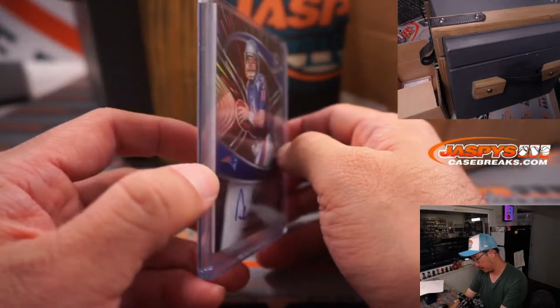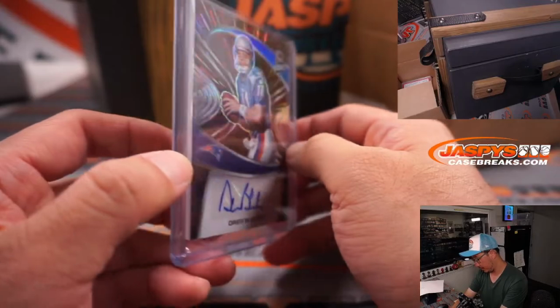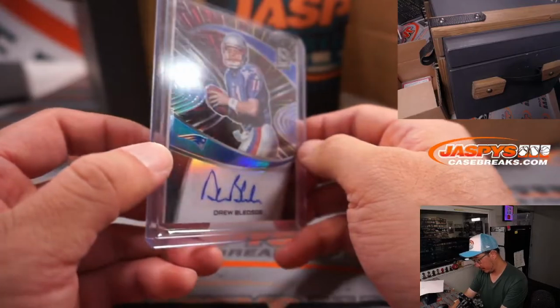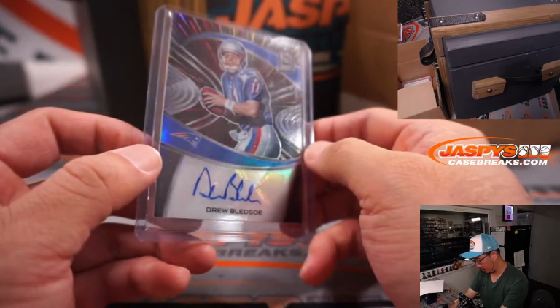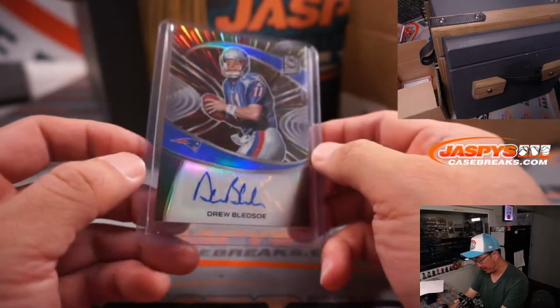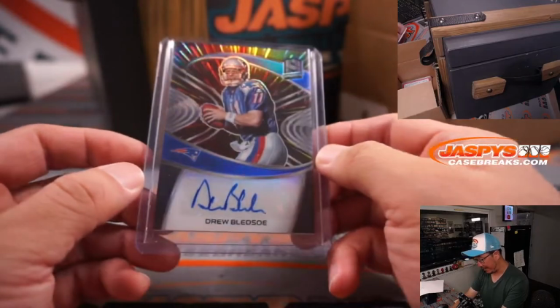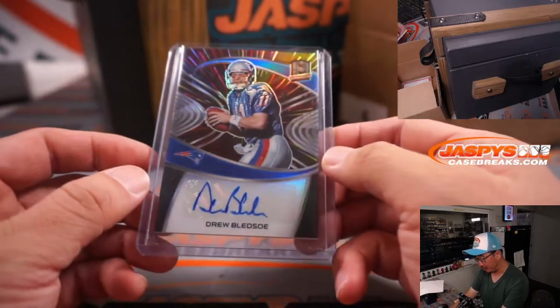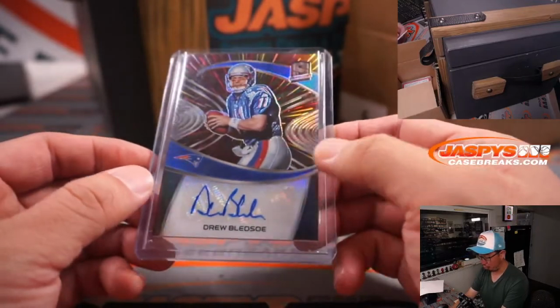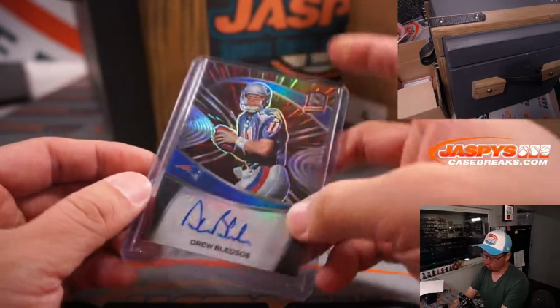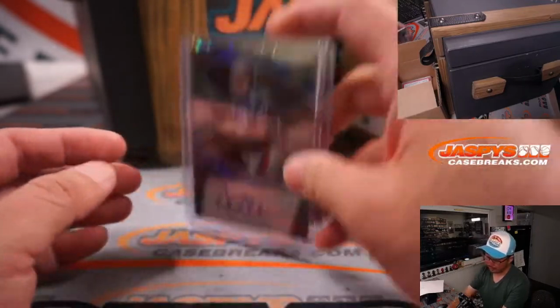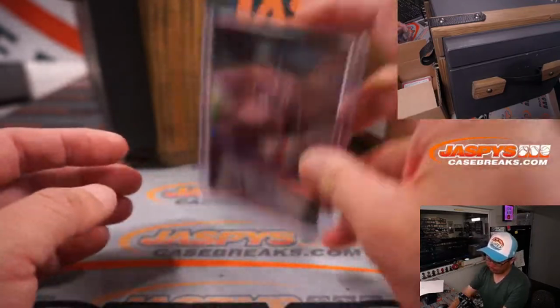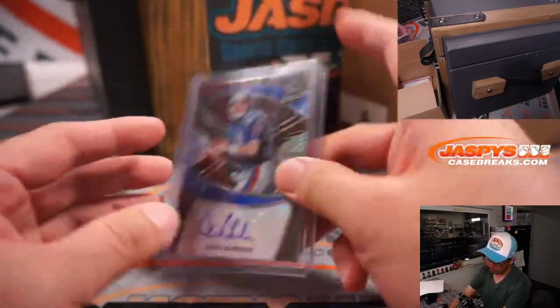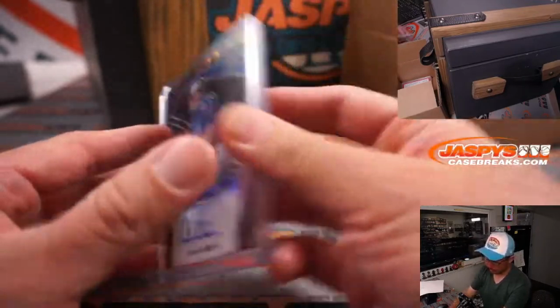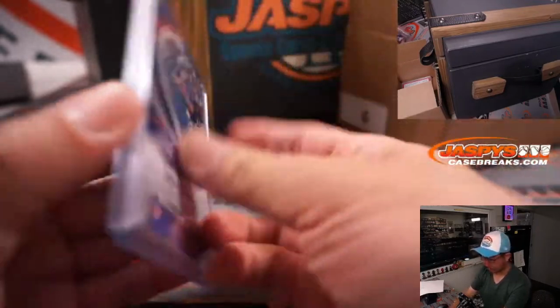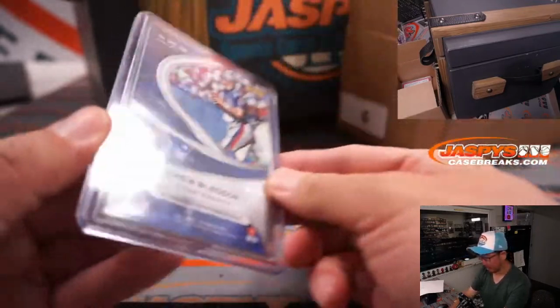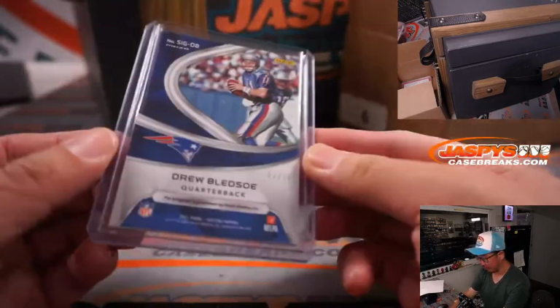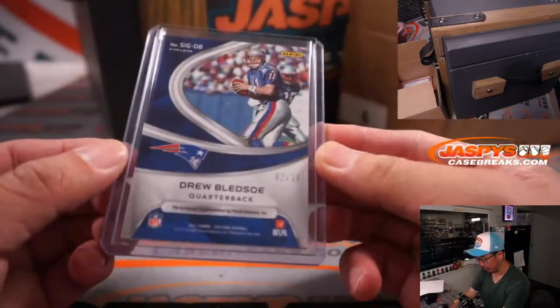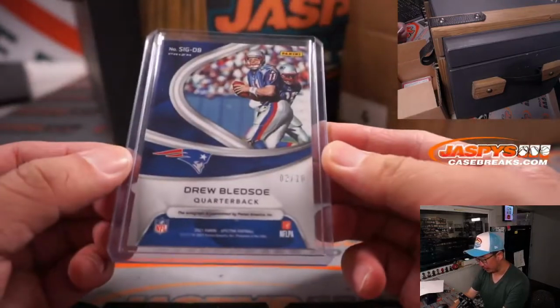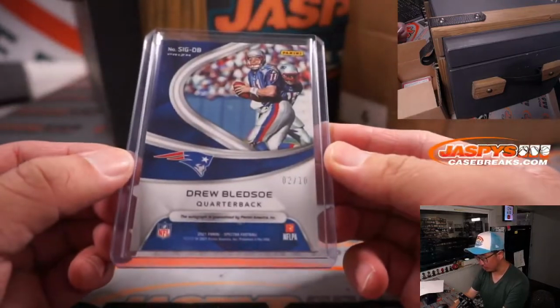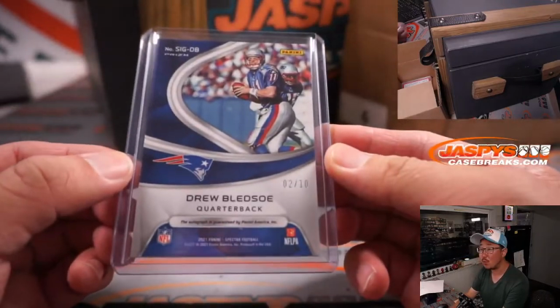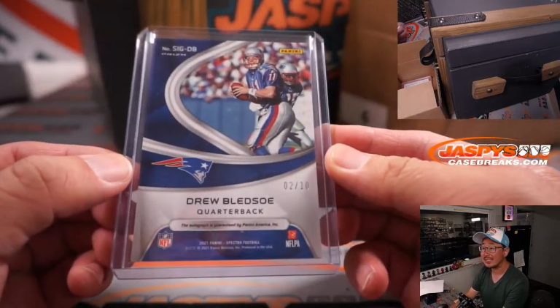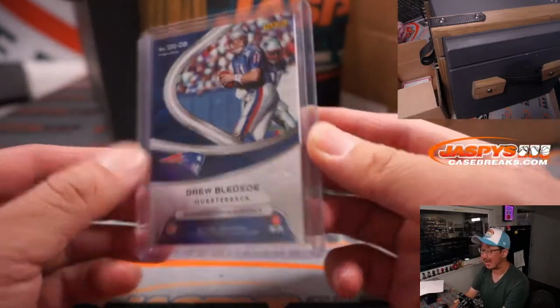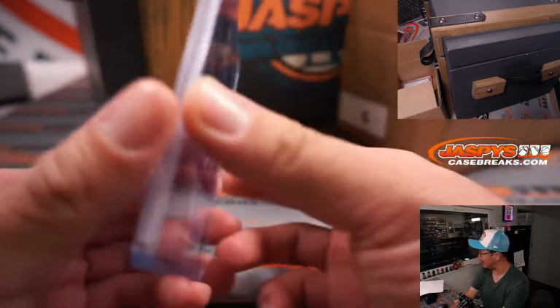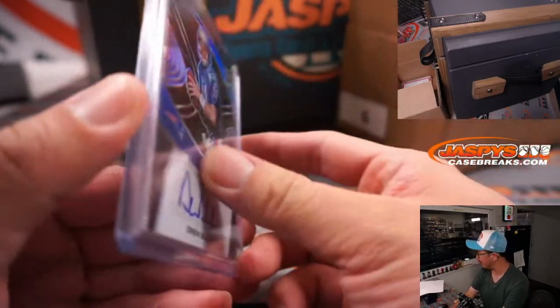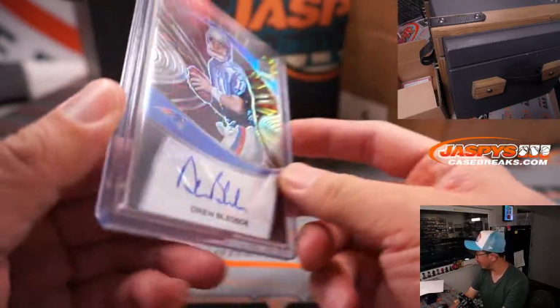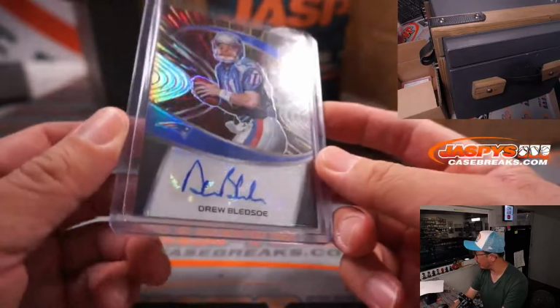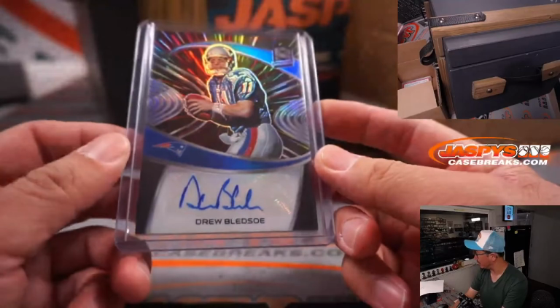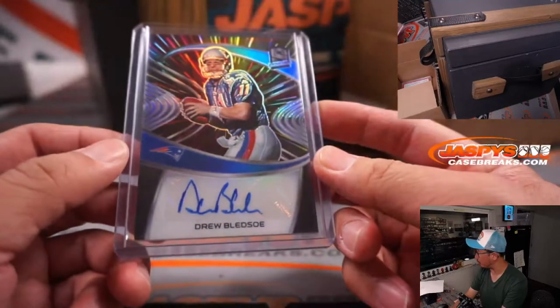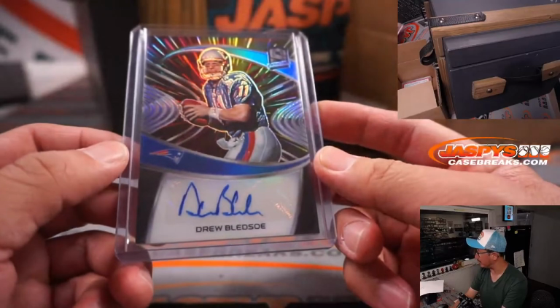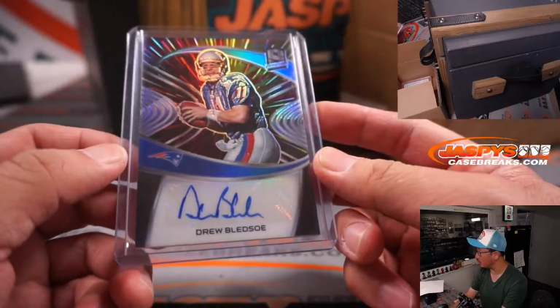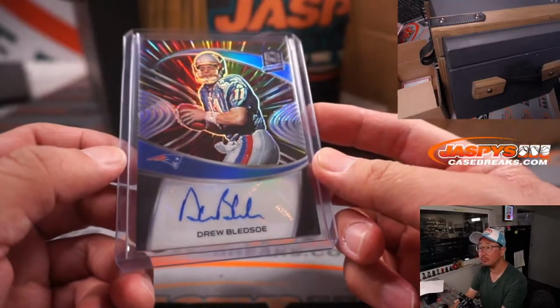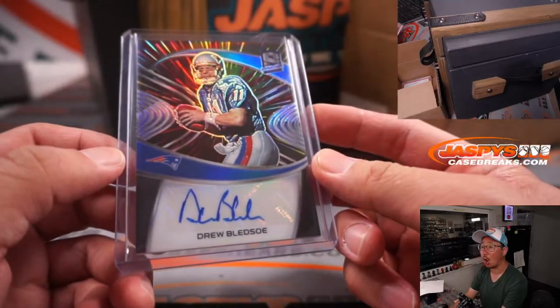And we've got a Drew Bledsoe — Spectra autographed Drew Bledsoe, two out of ten. Nice low number. B for Bledsoe — Carl.